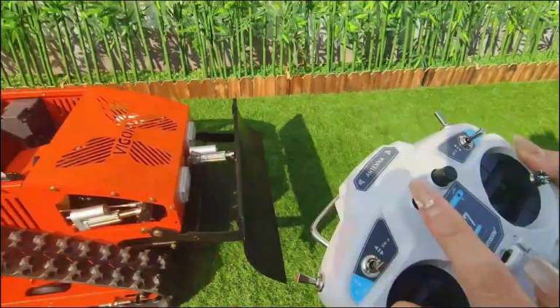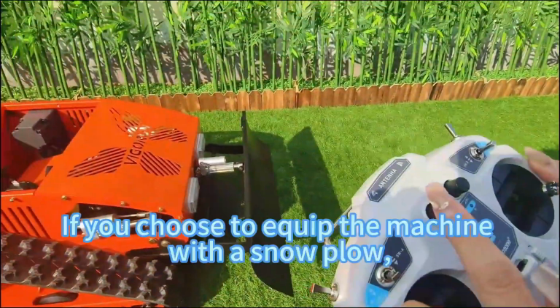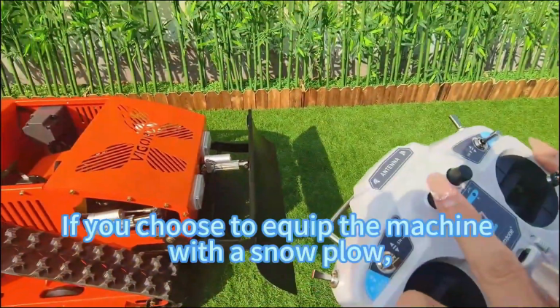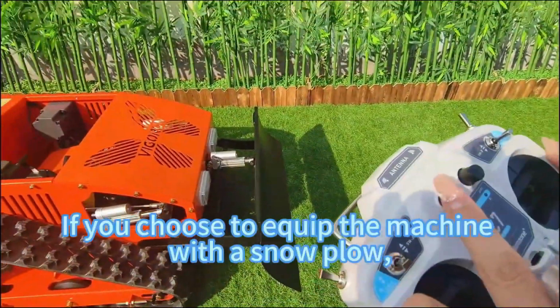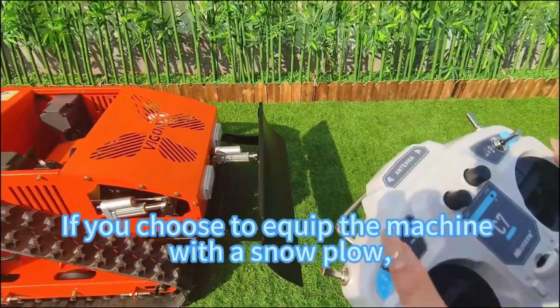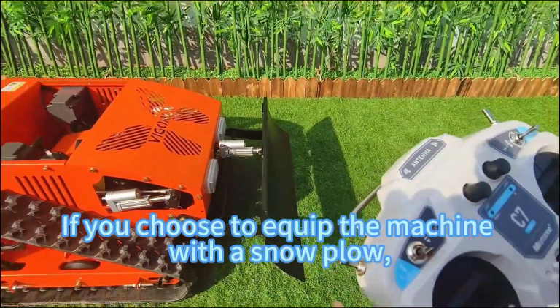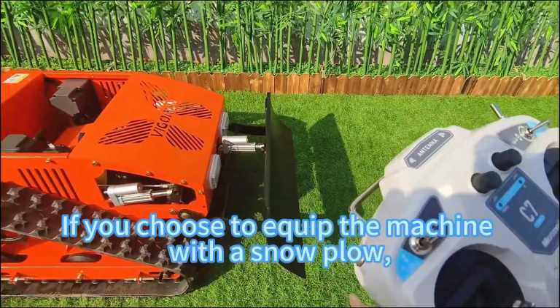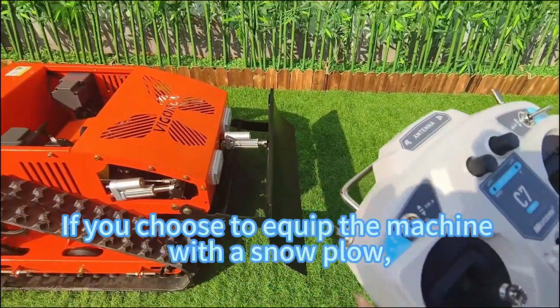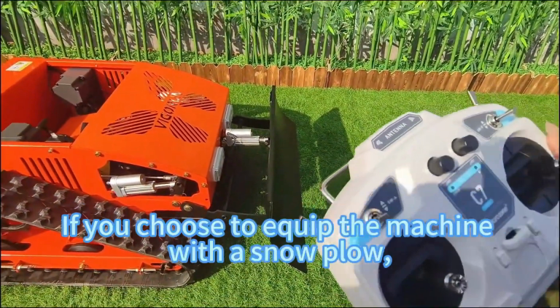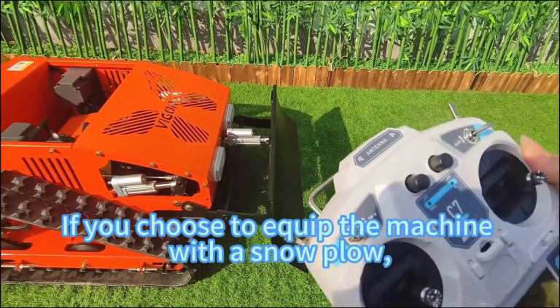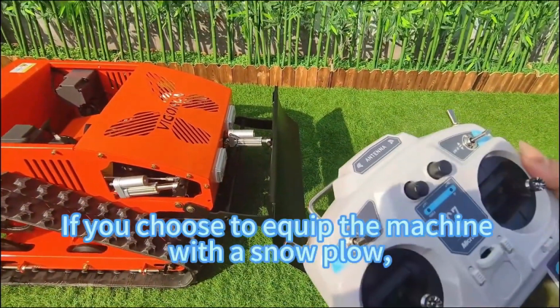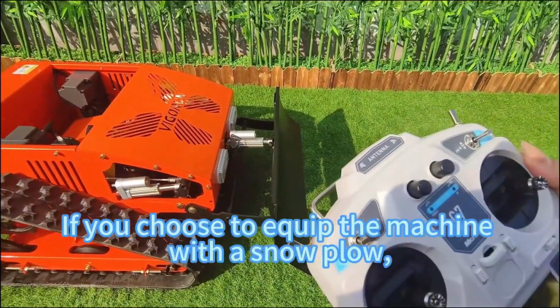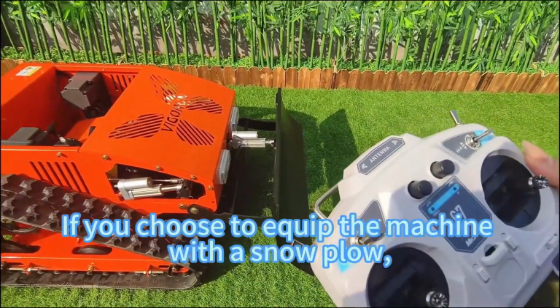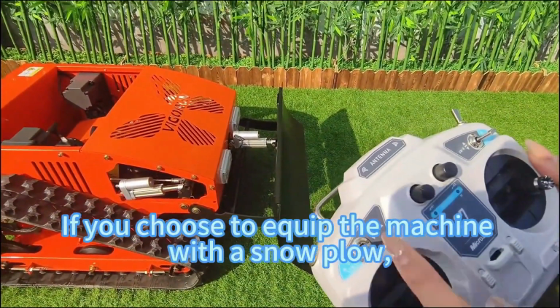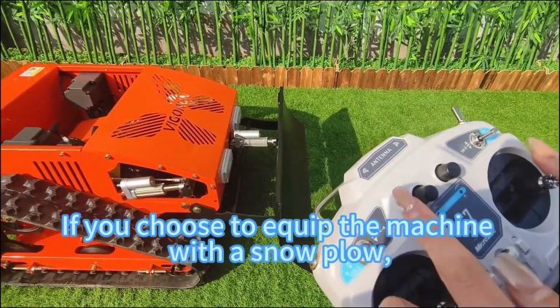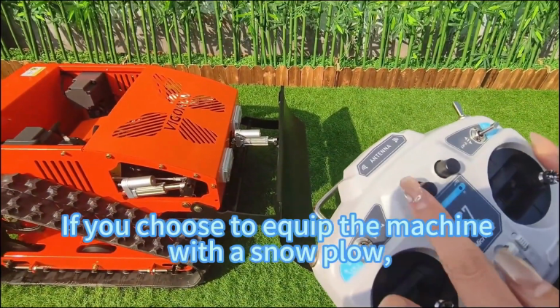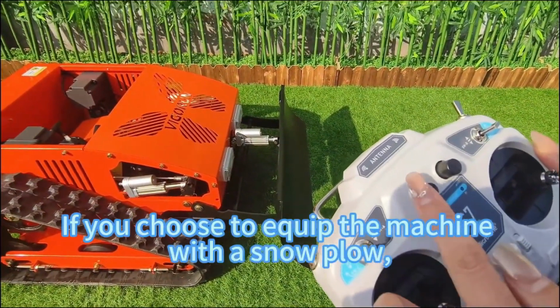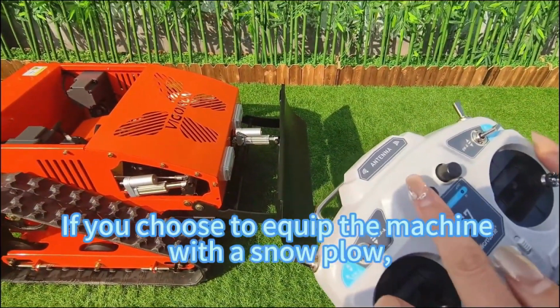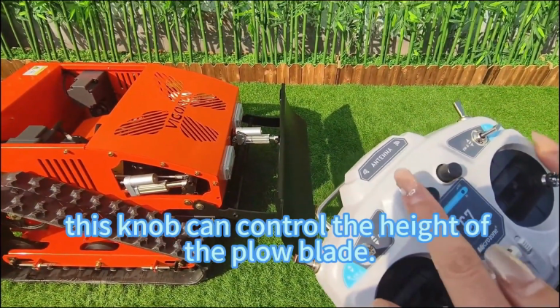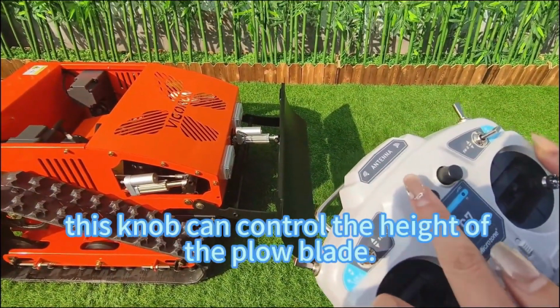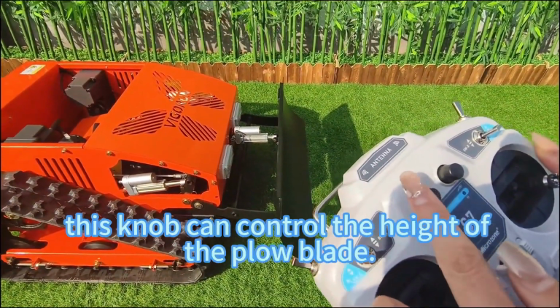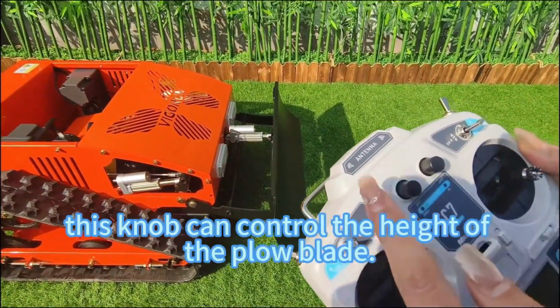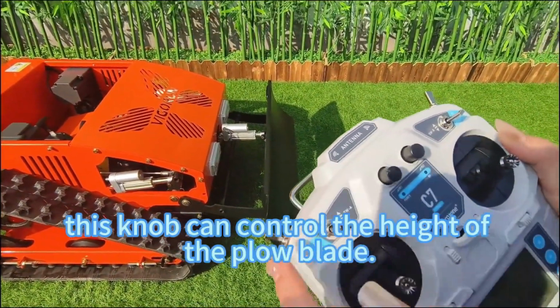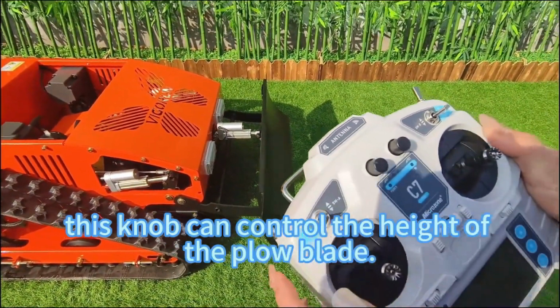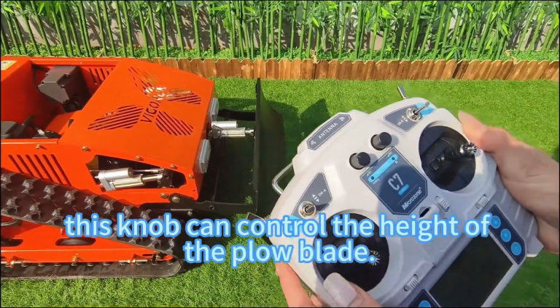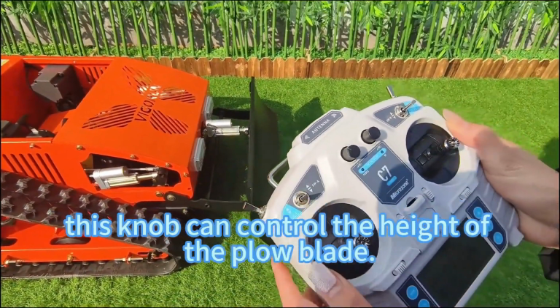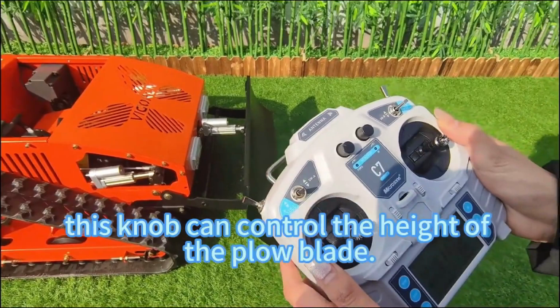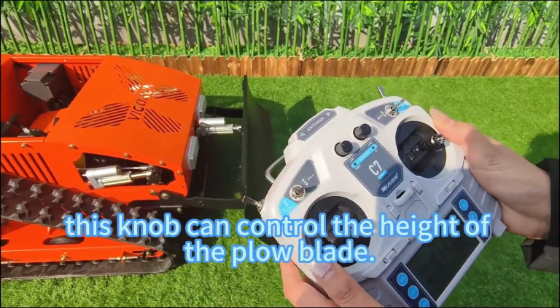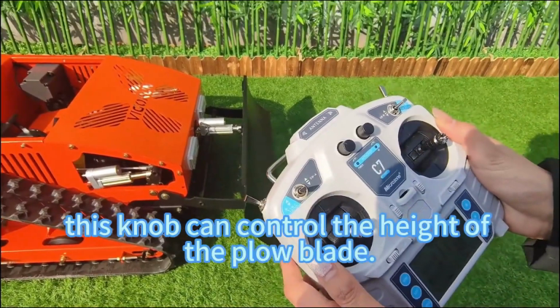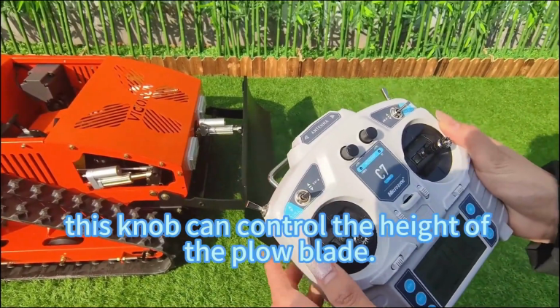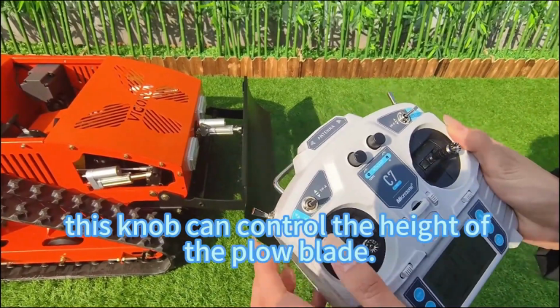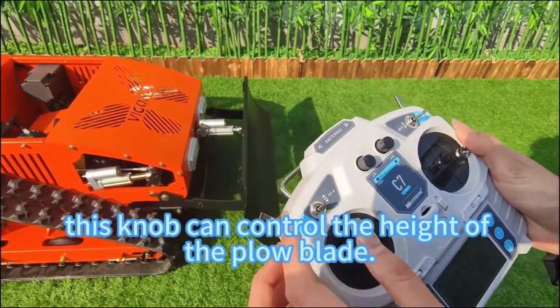If you choose to equip the machine with a snow plow, this knob can control the height of the plow blade.